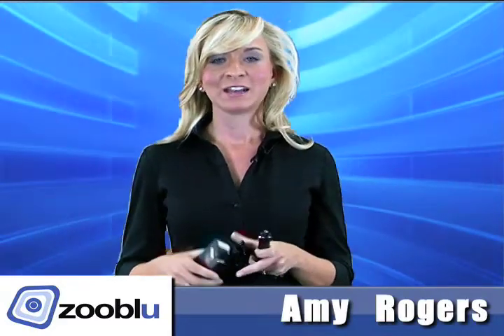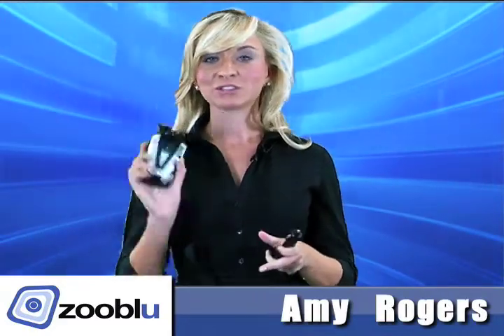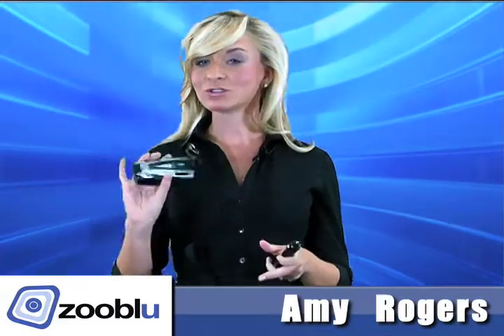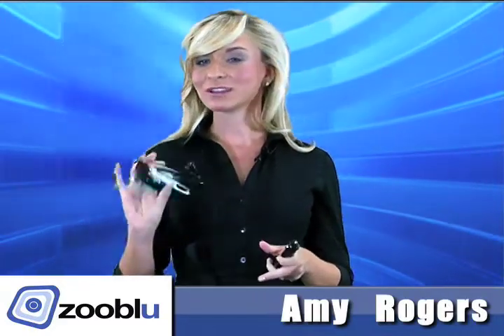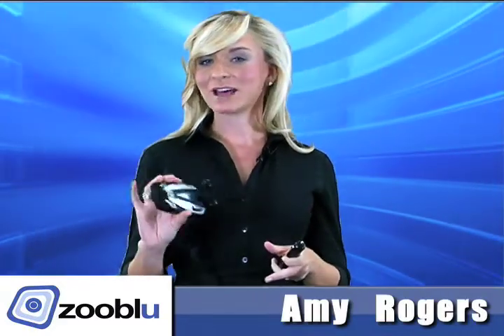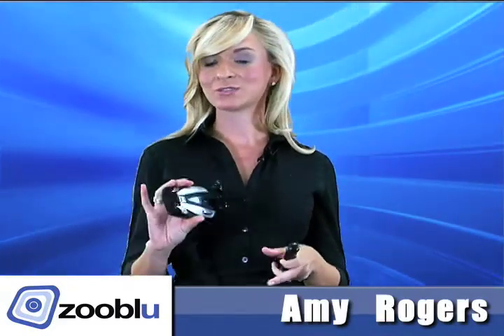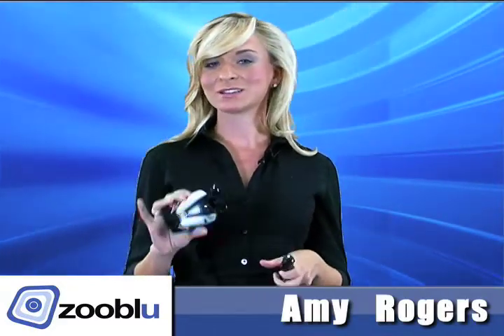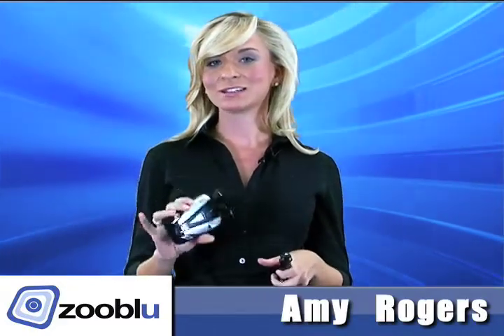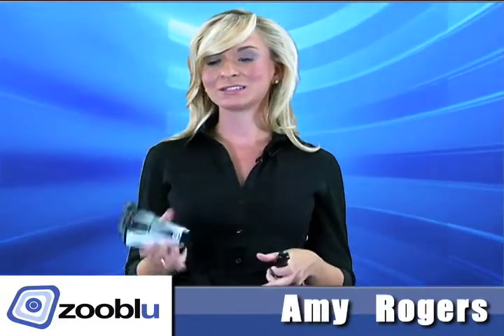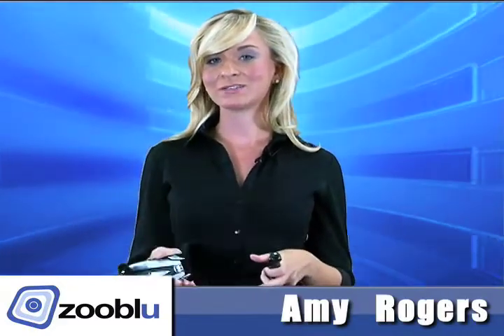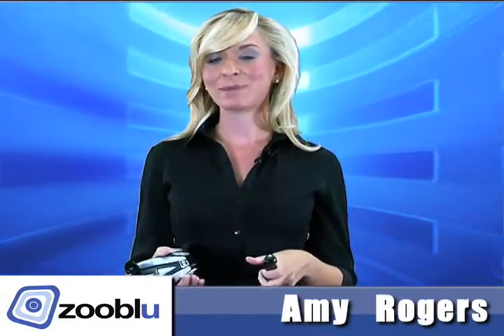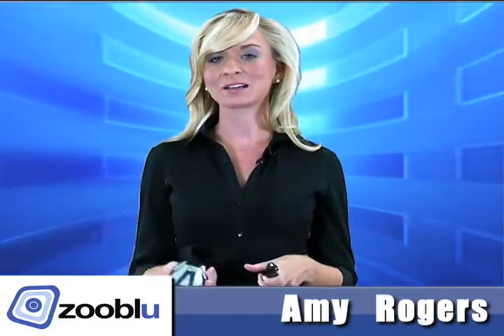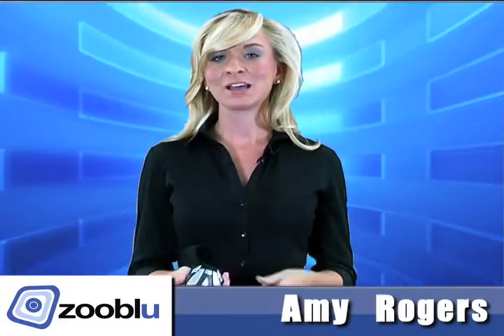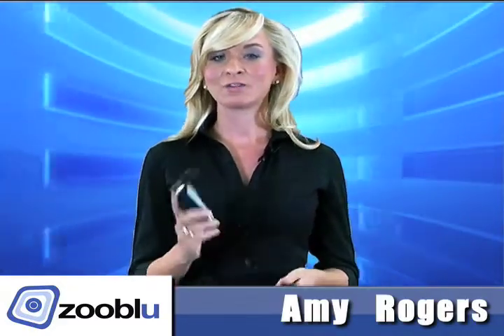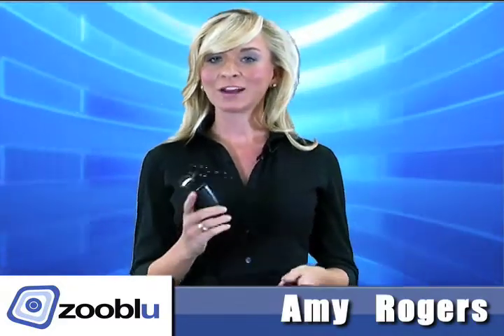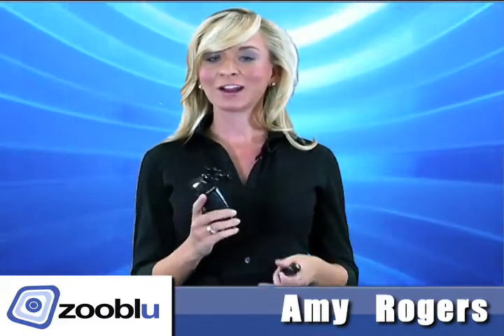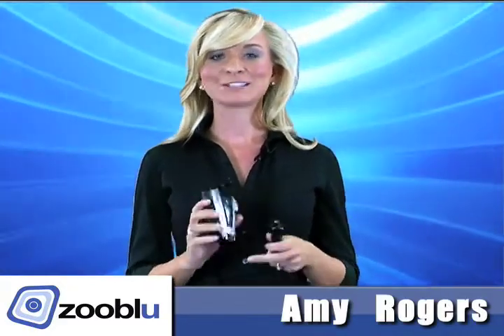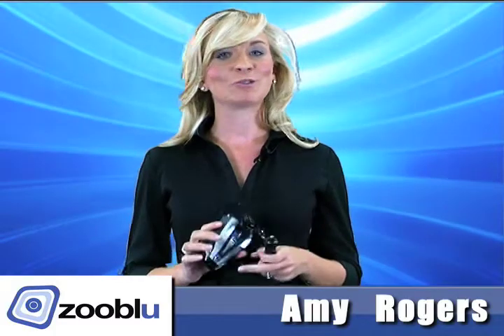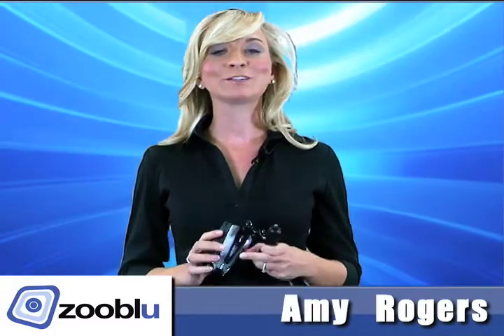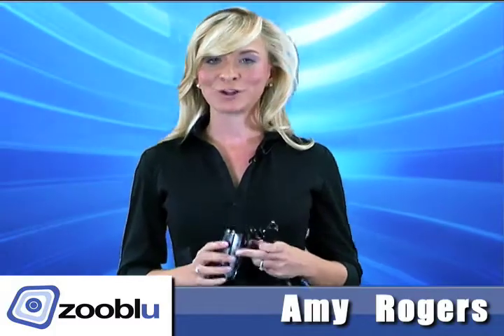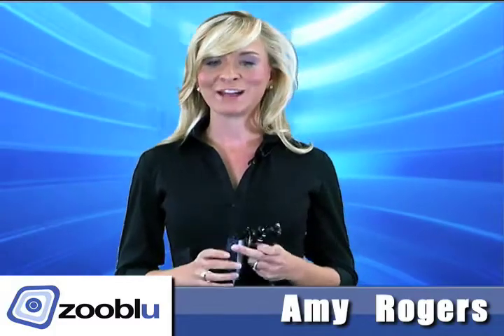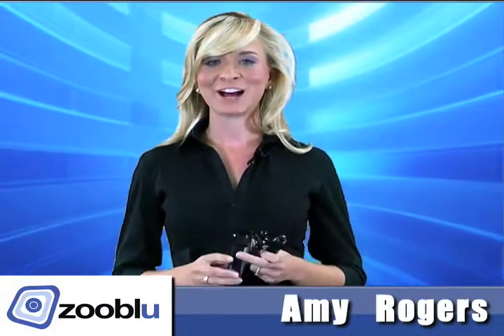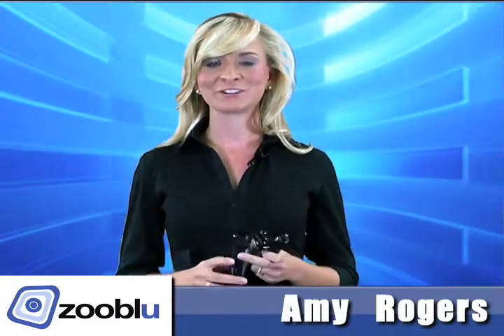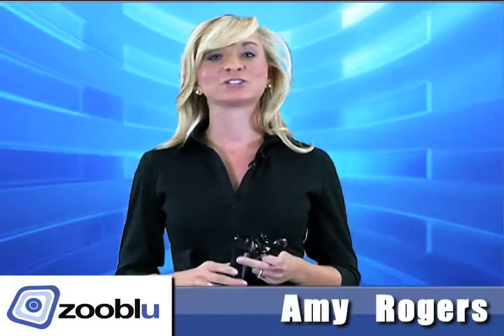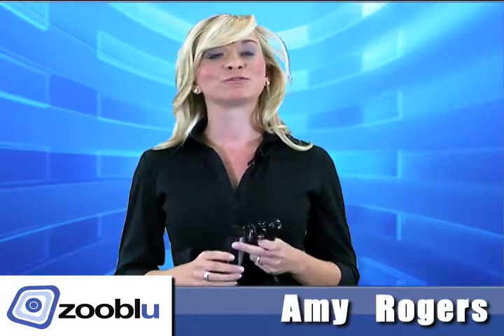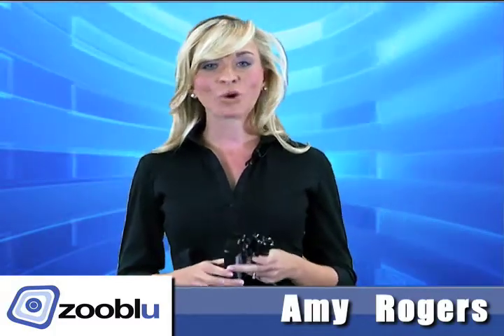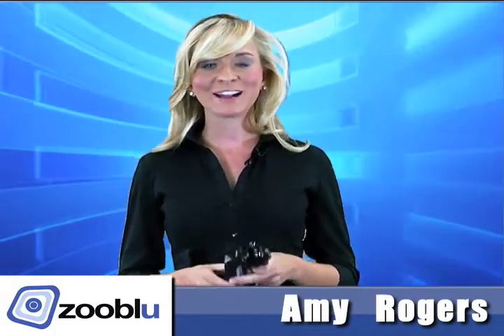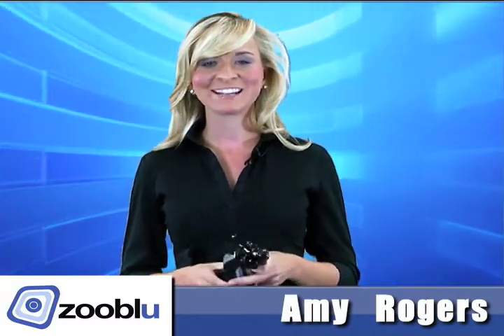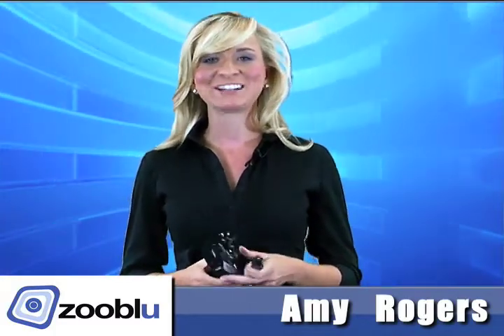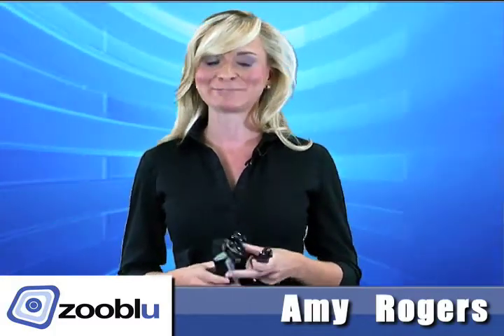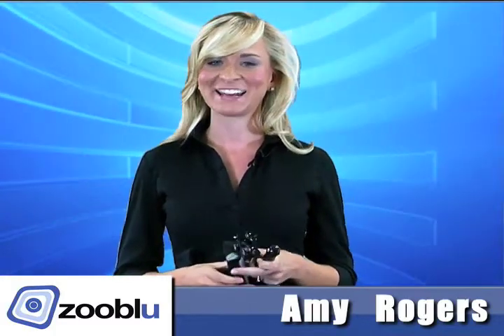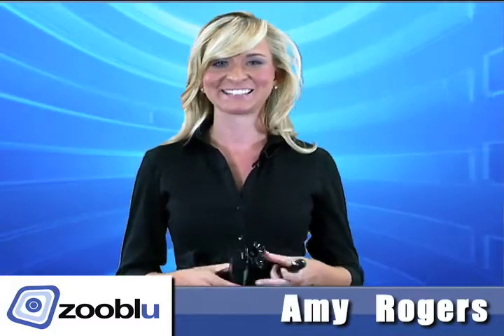Now, this usually sells for 60 or 70 bucks, but if you get it here, it's only 45 dollars and just $4.99 shipping and handling.